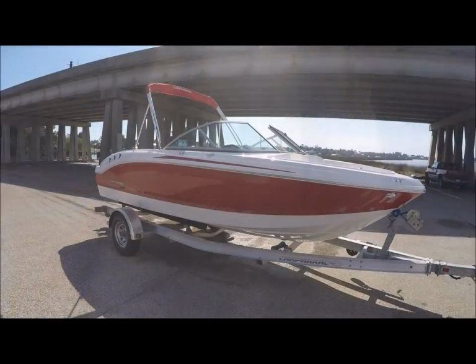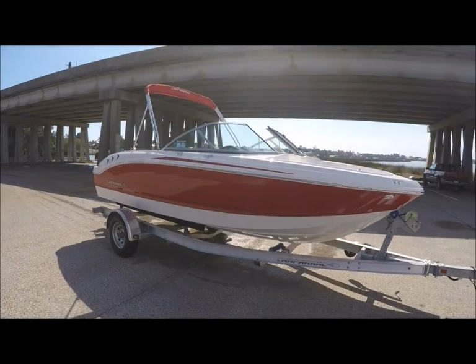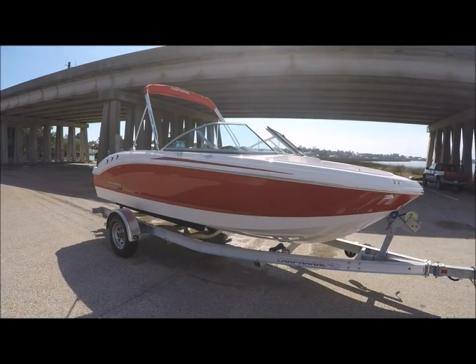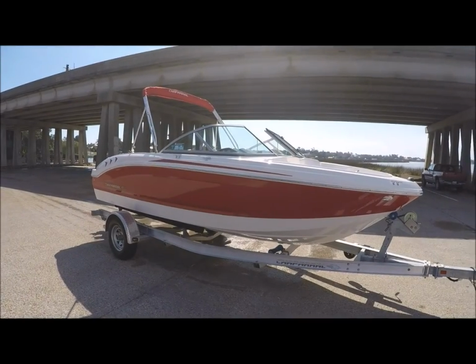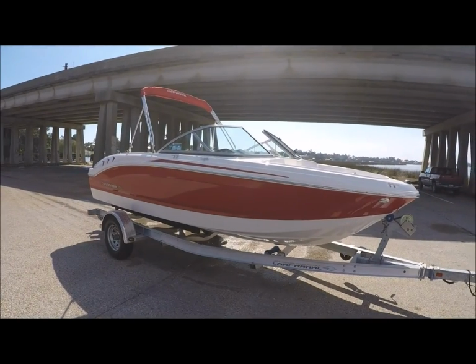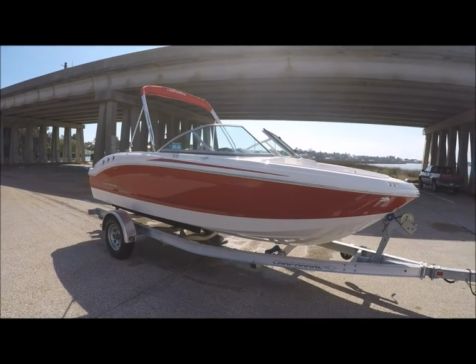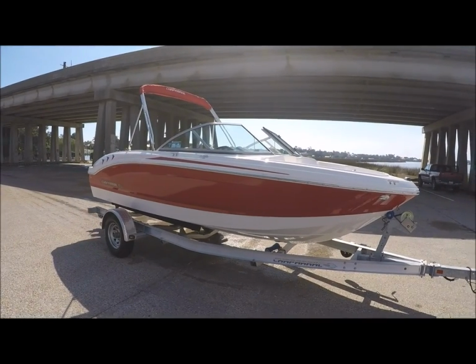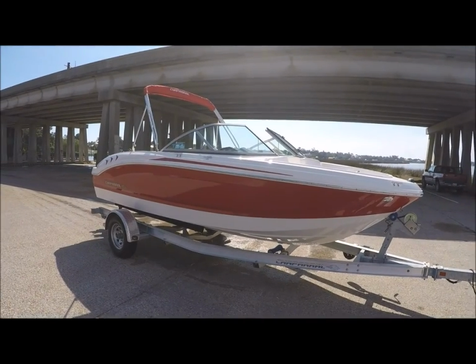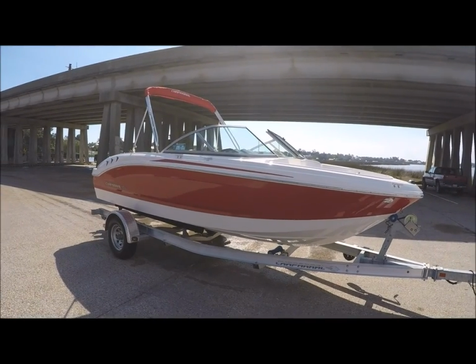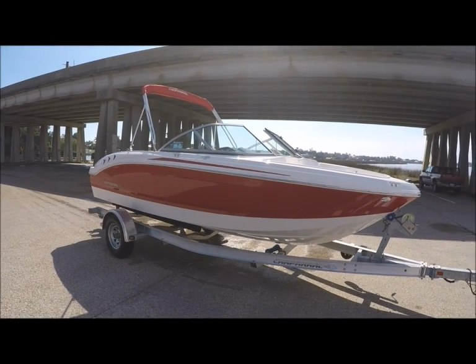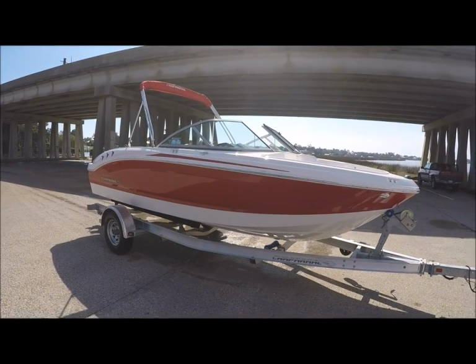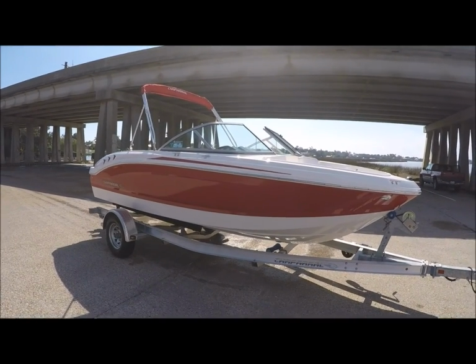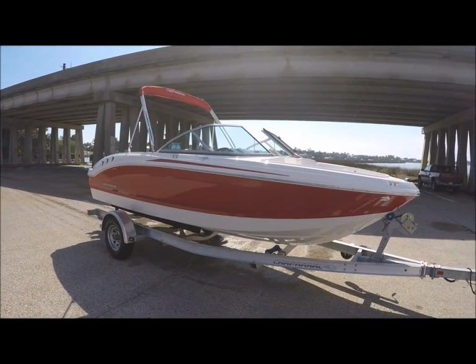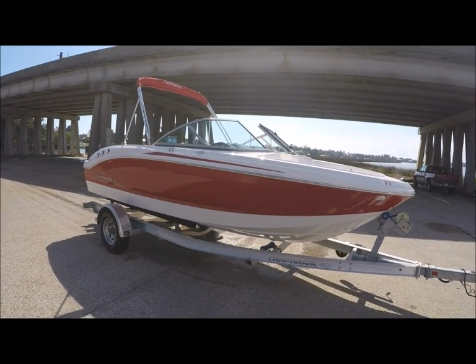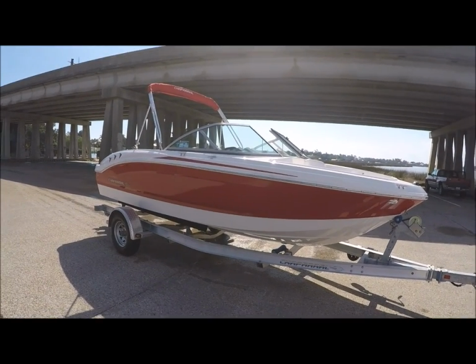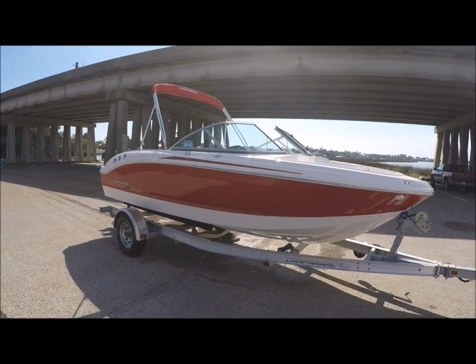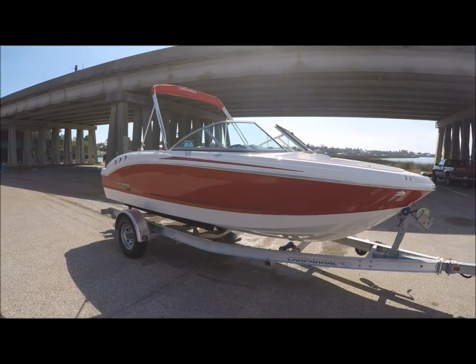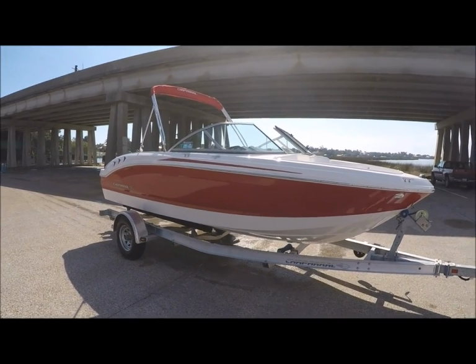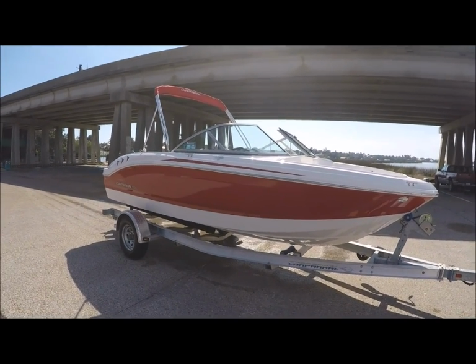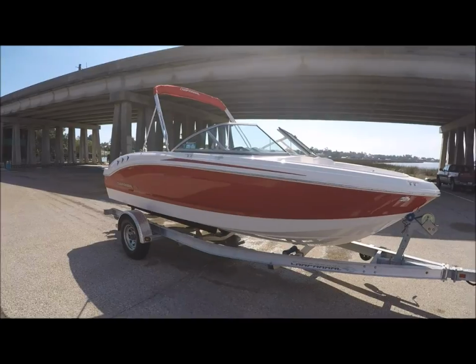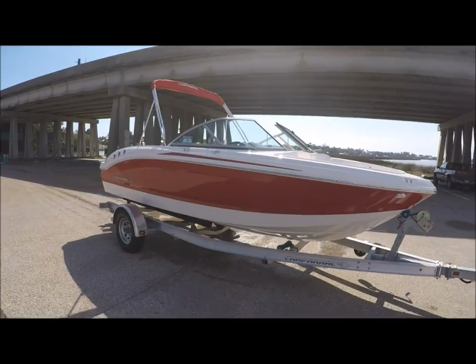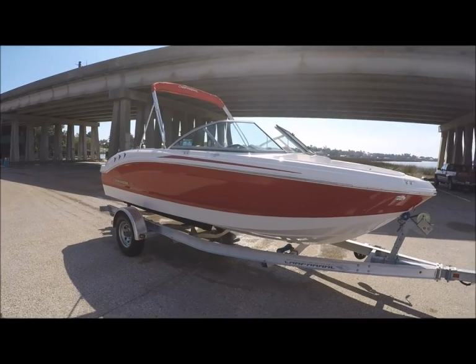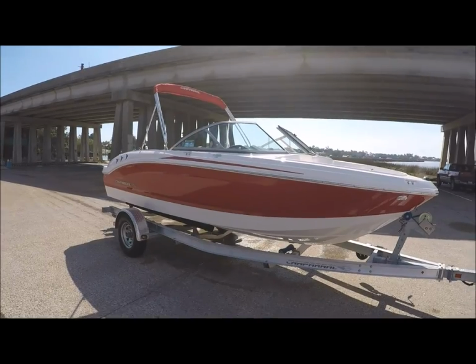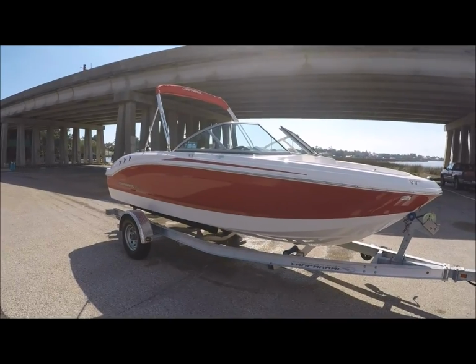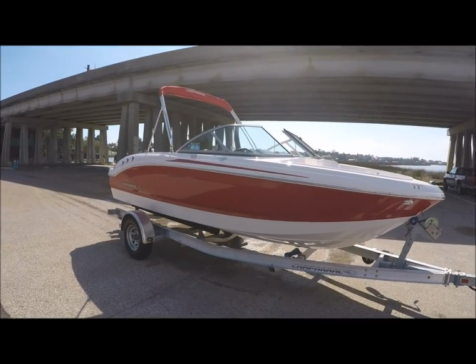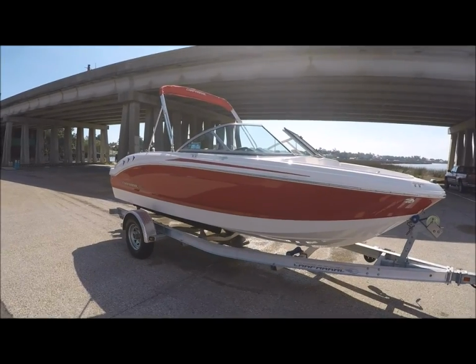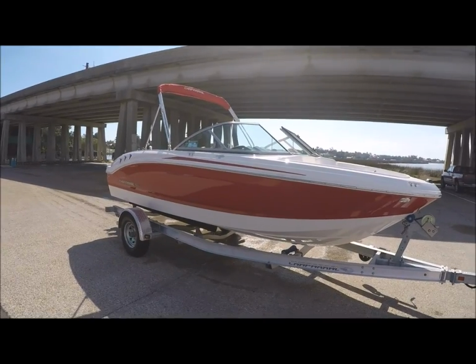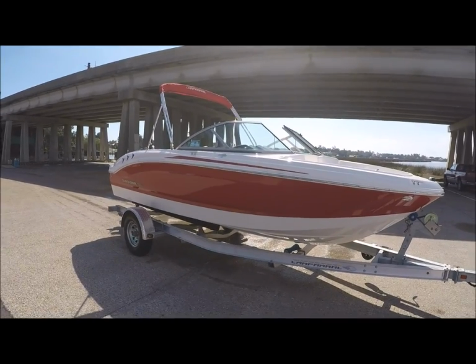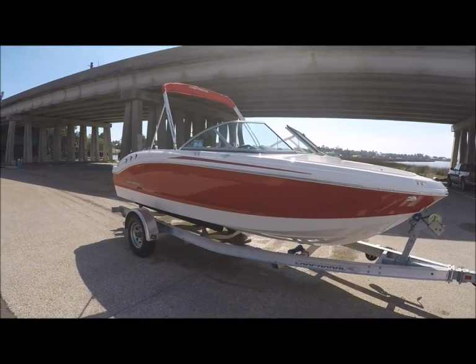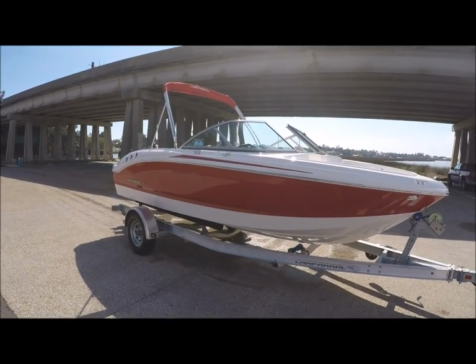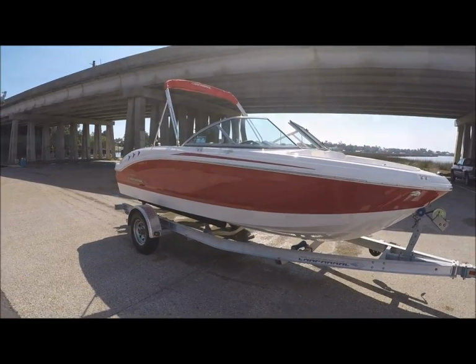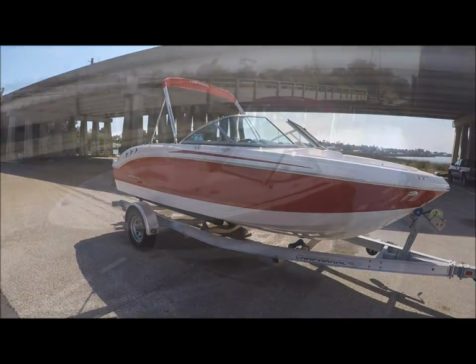This is the Chaparral 19 H2O in a great red color. We're fixing to put it in the water and take it for a little test drive.